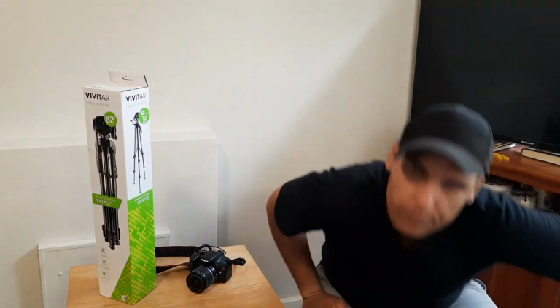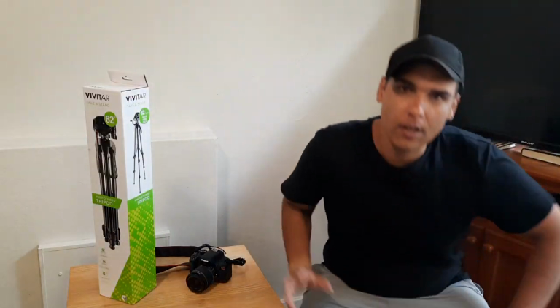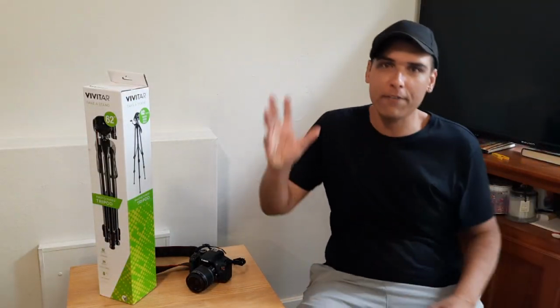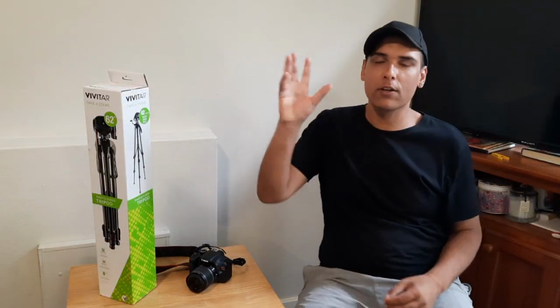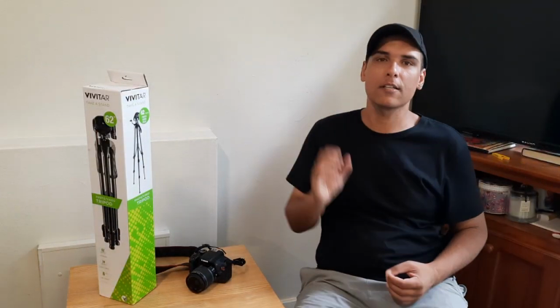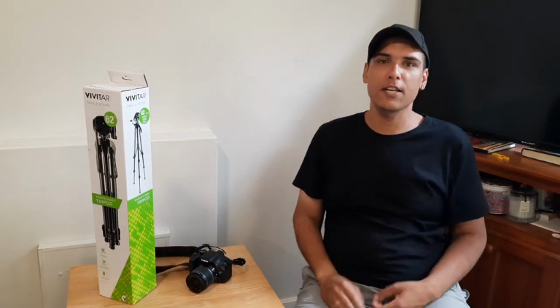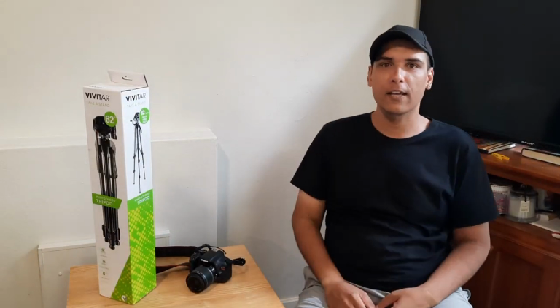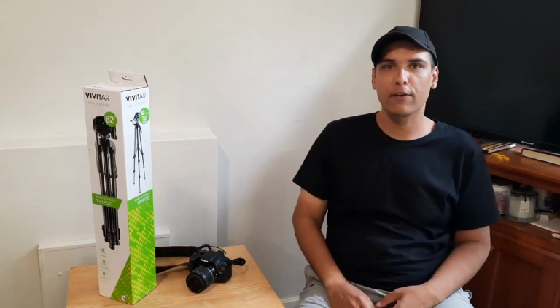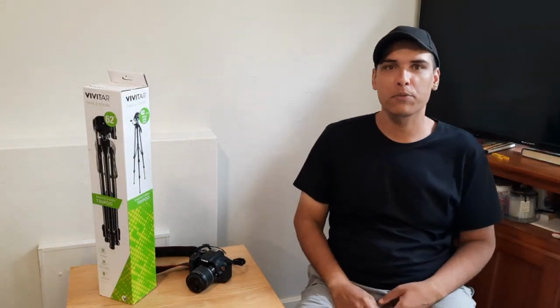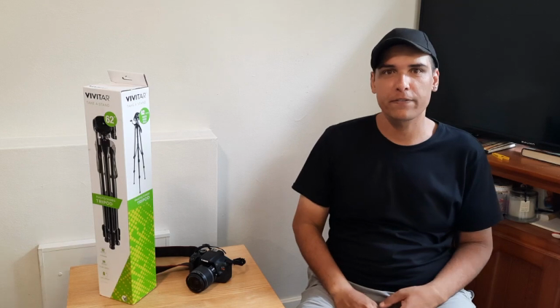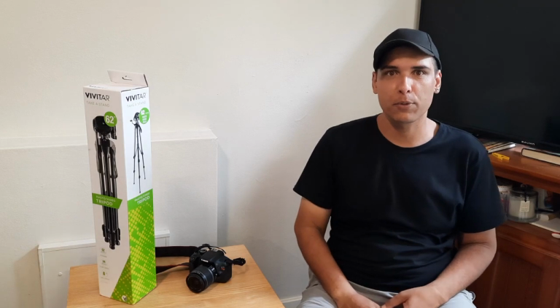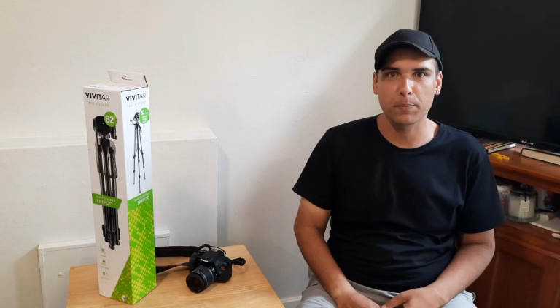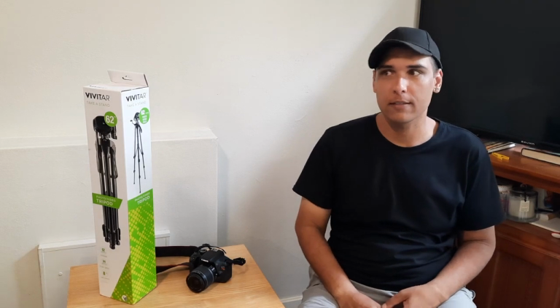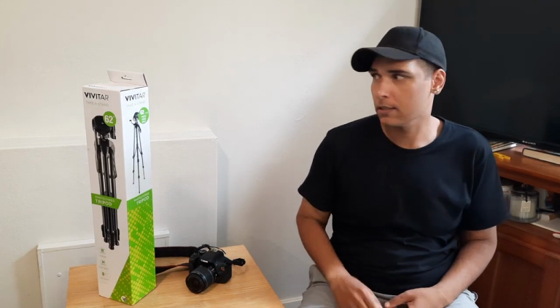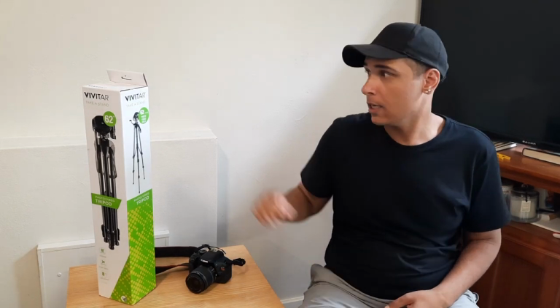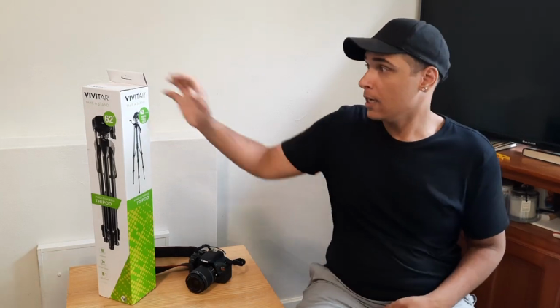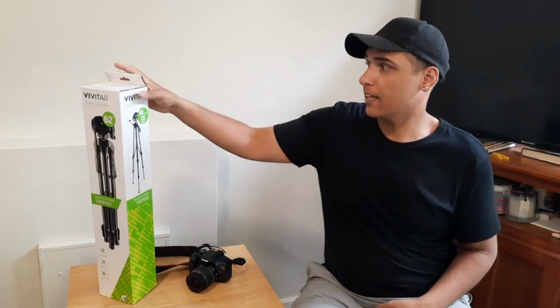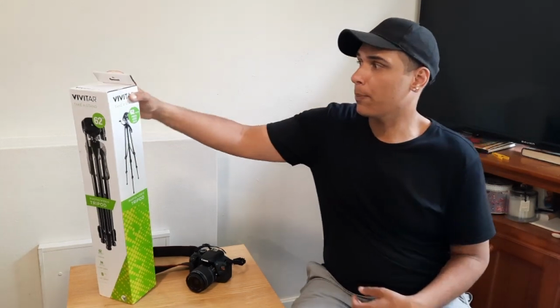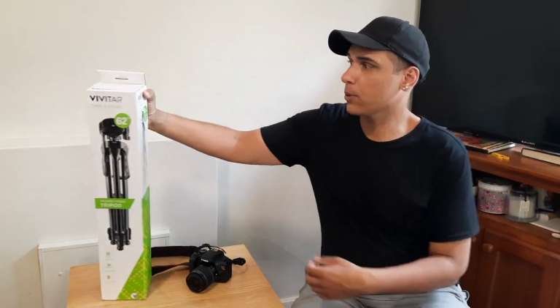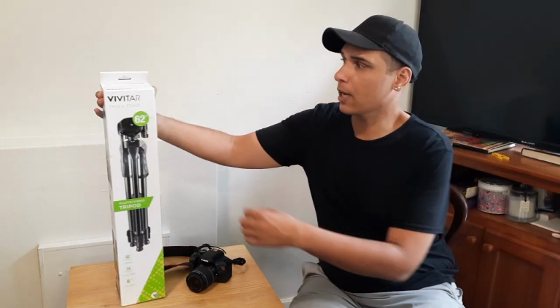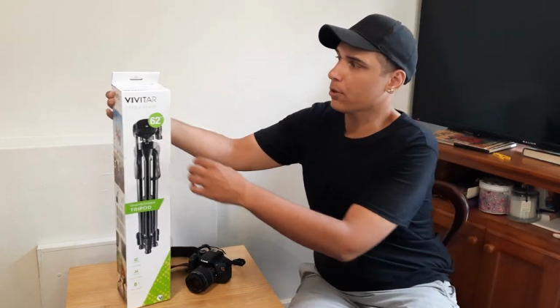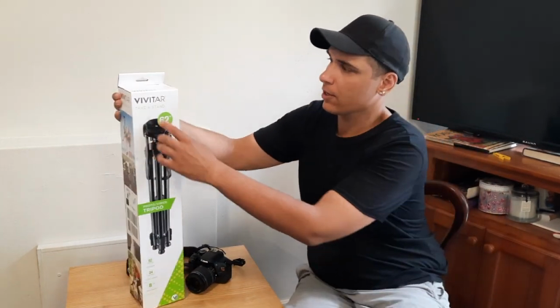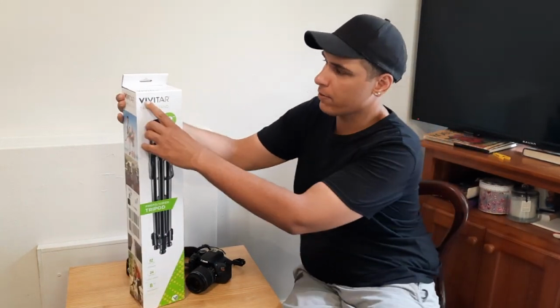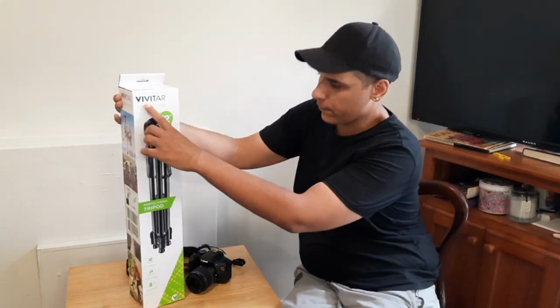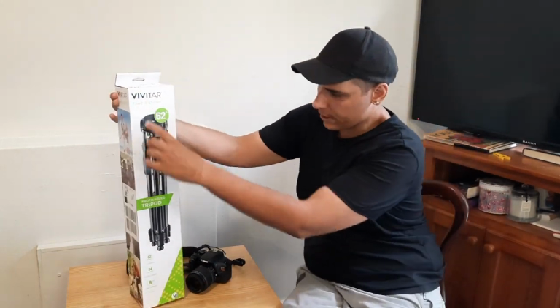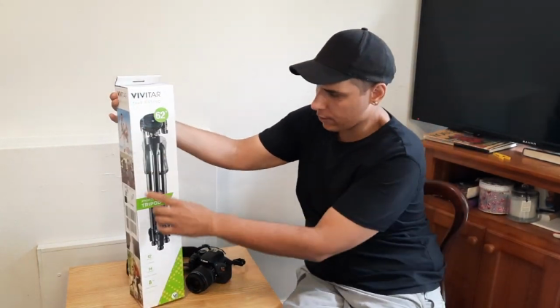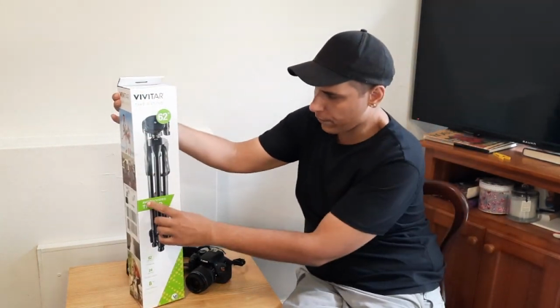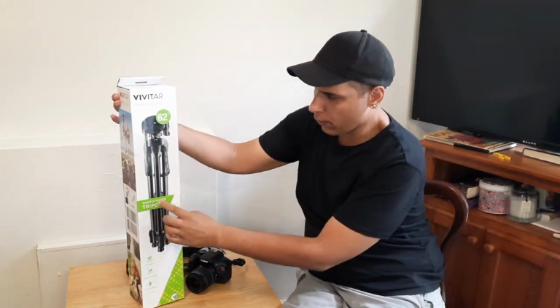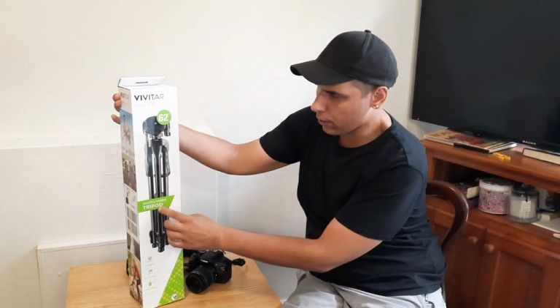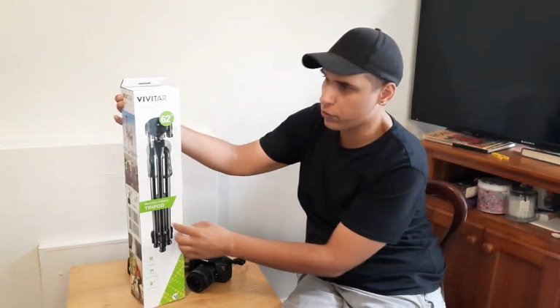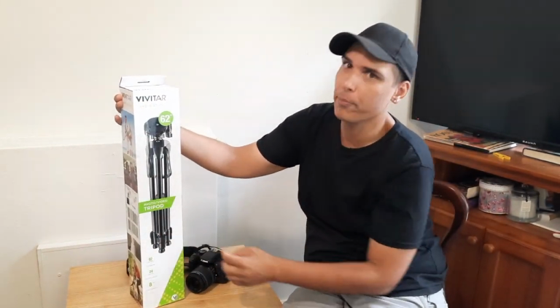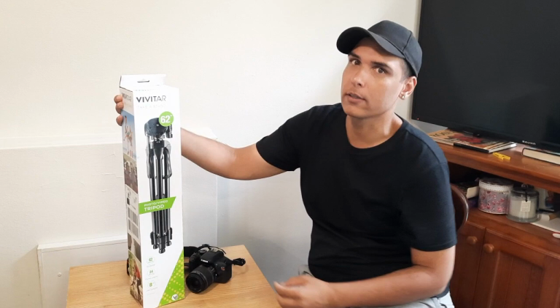Hi folks, it's Geoff again from Geoff's Computer Bits. Today I'll be doing the unboxing of the Vivitar Photo Video Tripod.